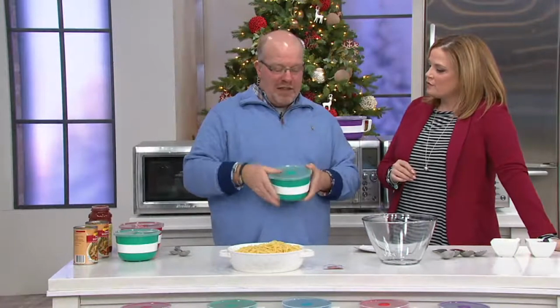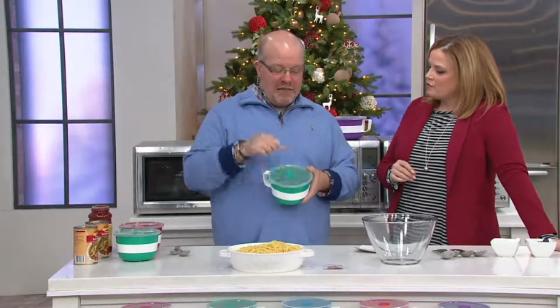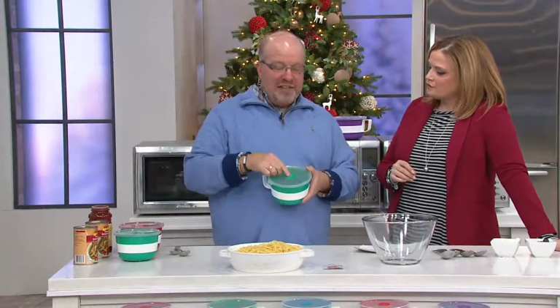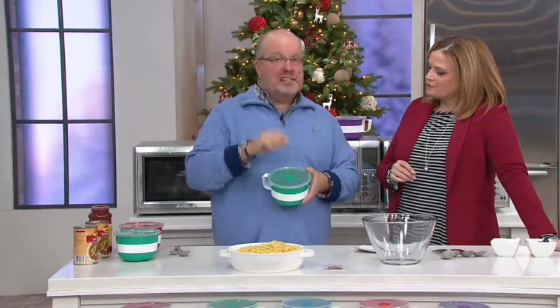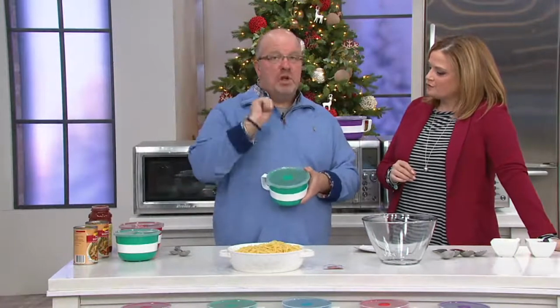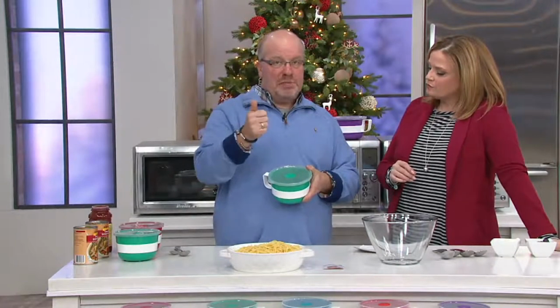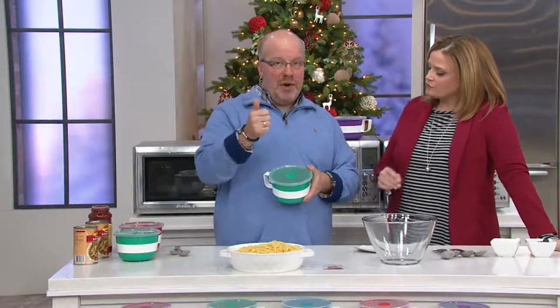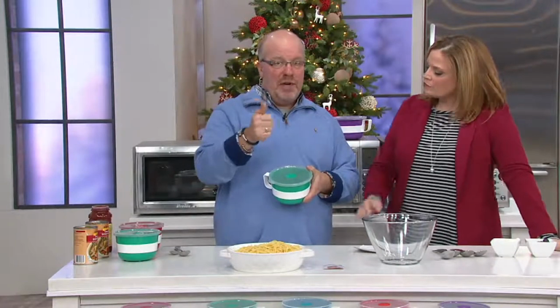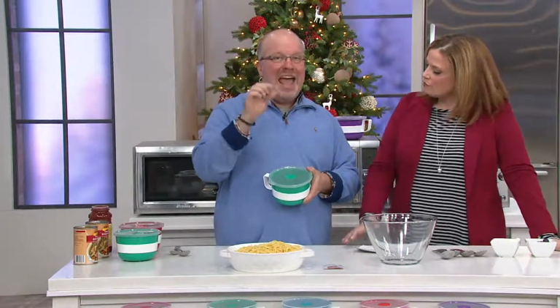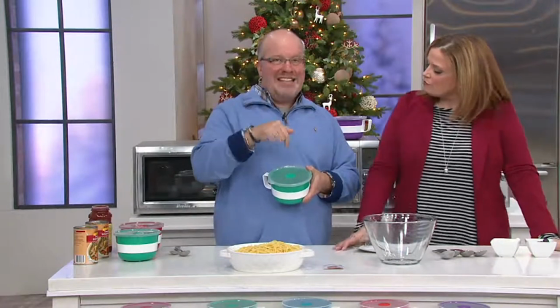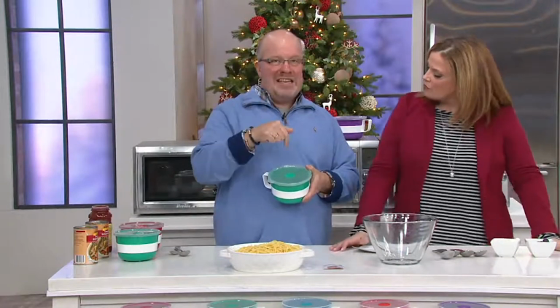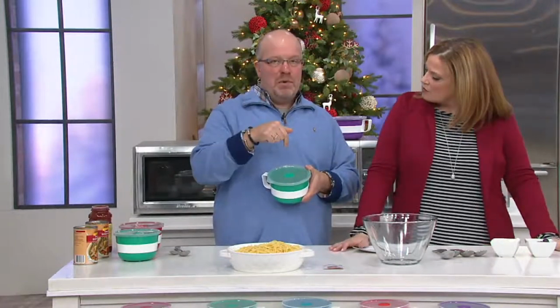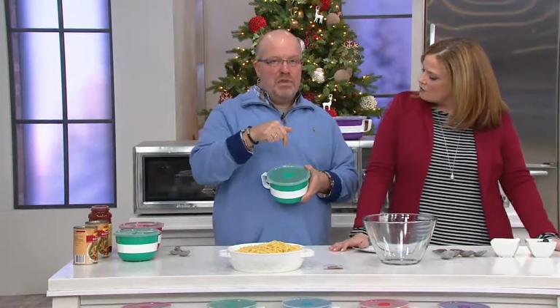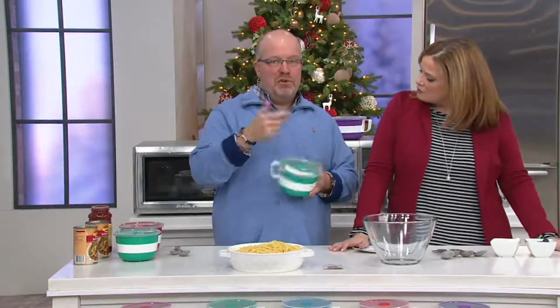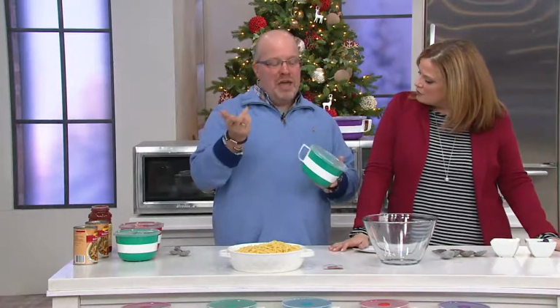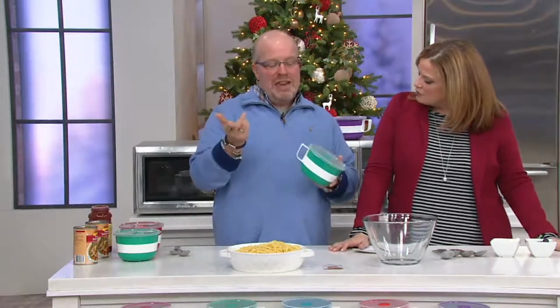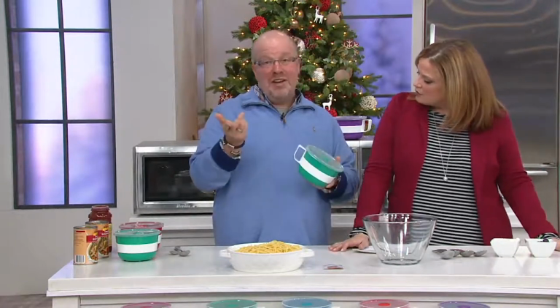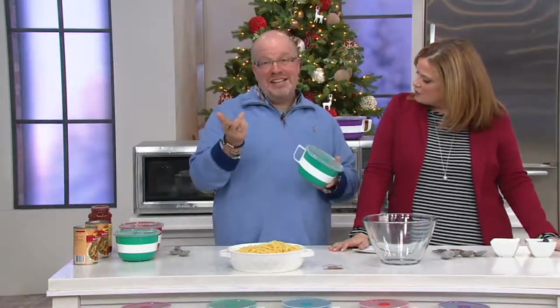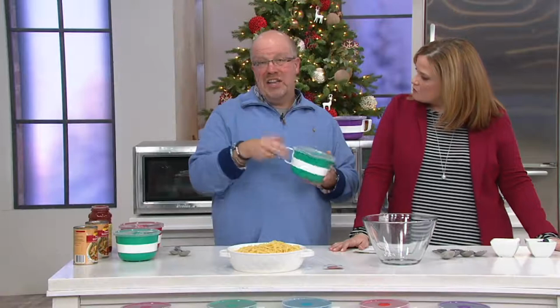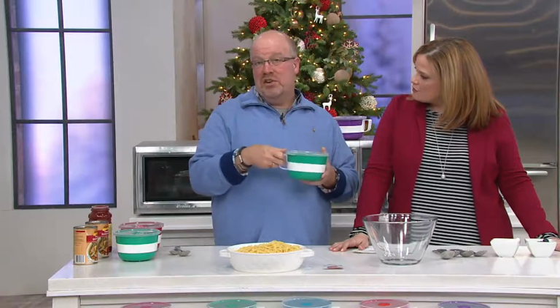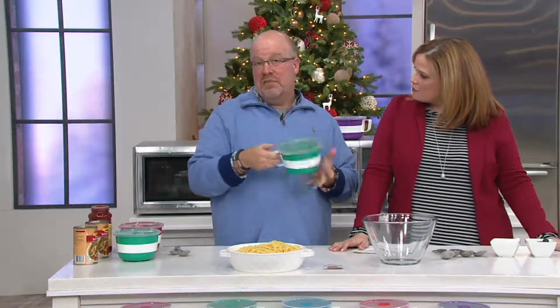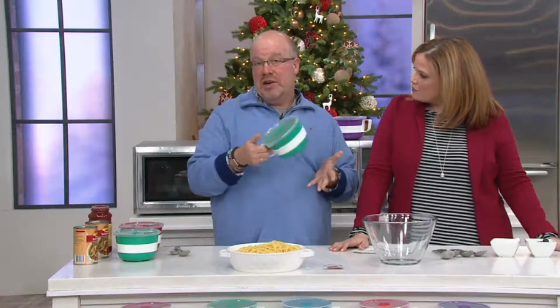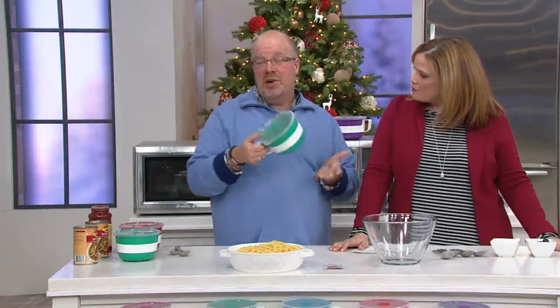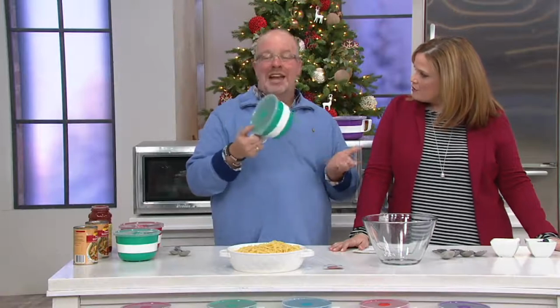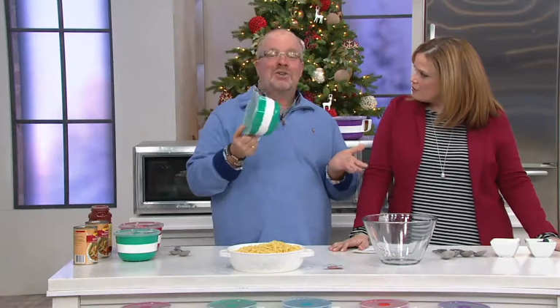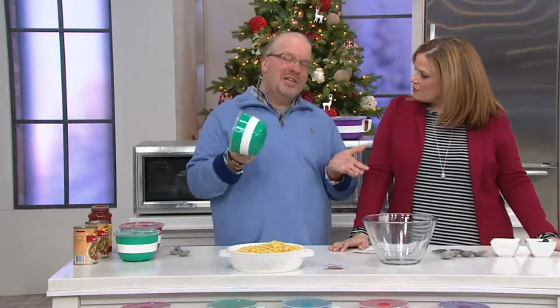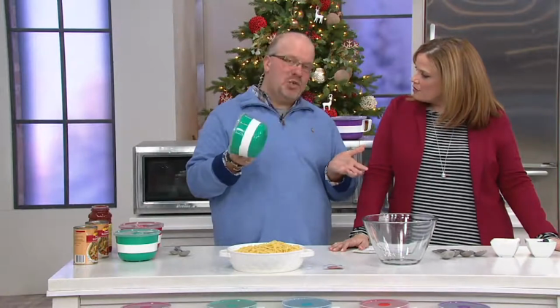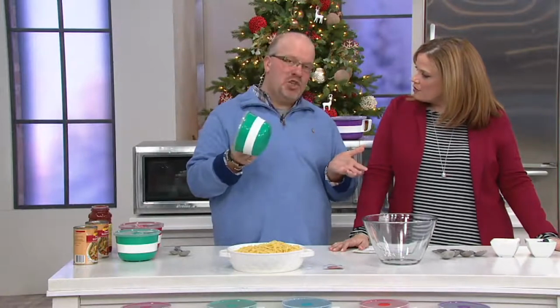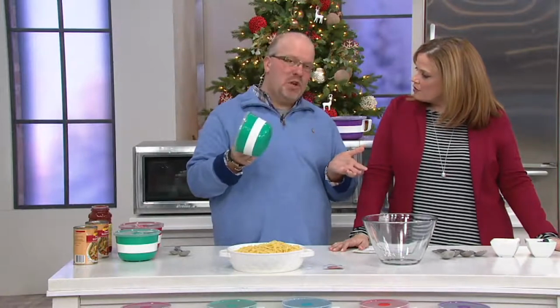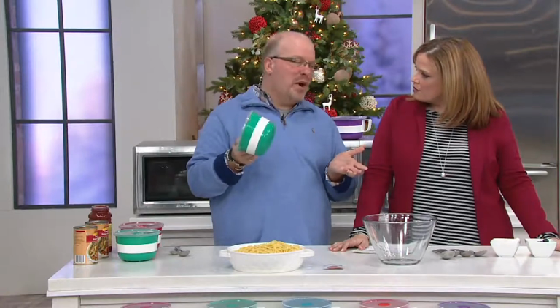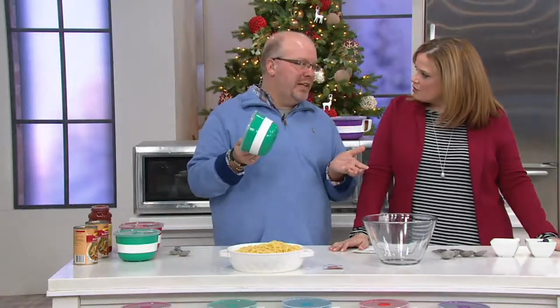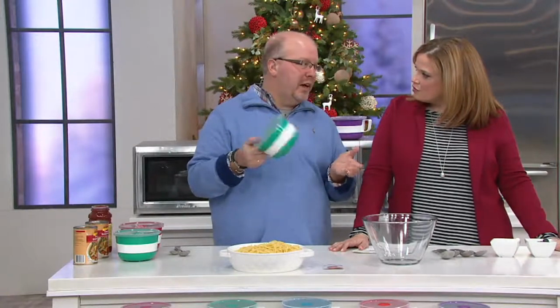We've got the venting system — no splattering and steaming within the food. It never gets hot, you don't need a pot holder, and it goes in the dishwasher when you want to clean it out.